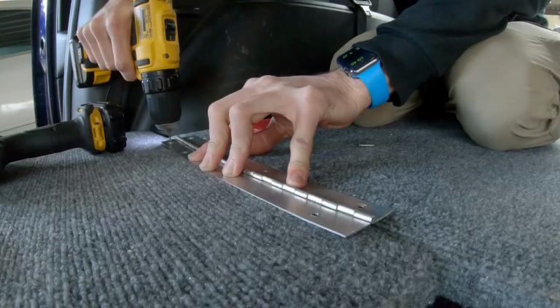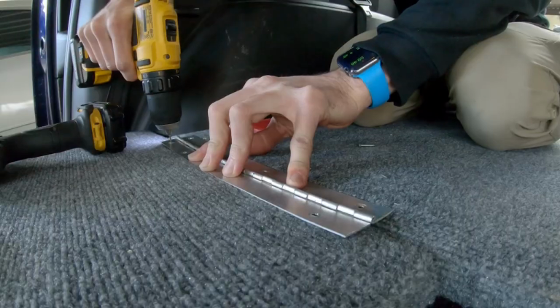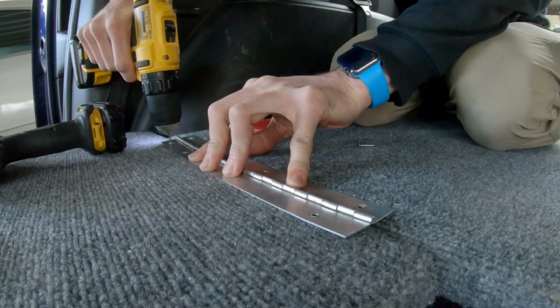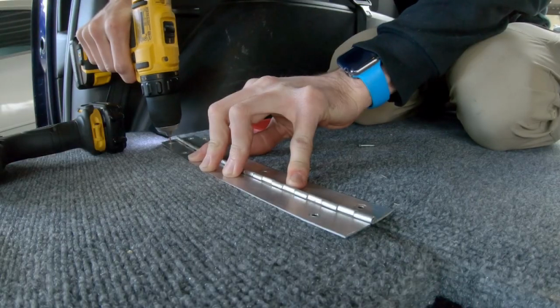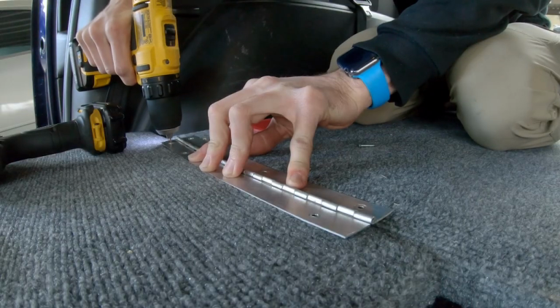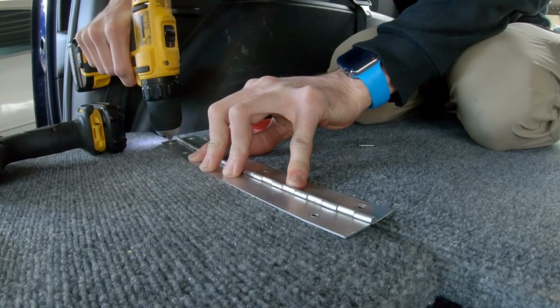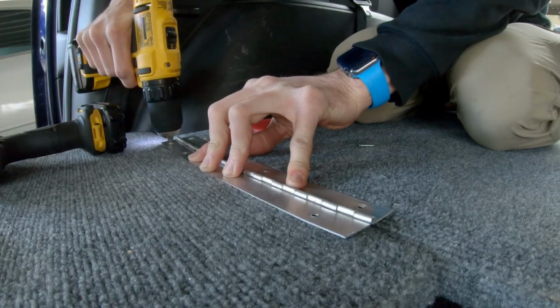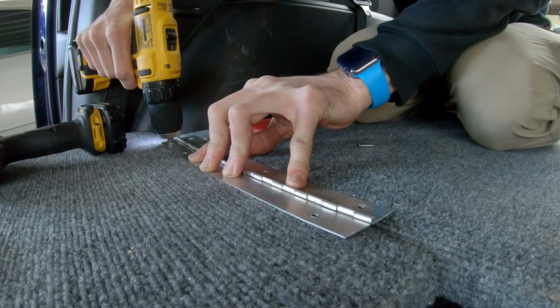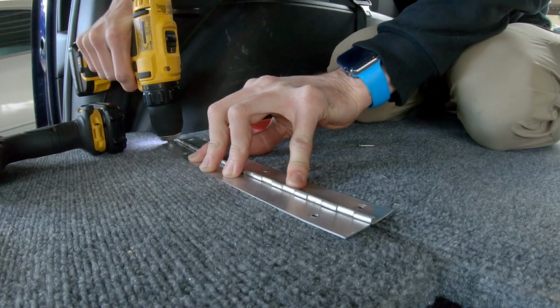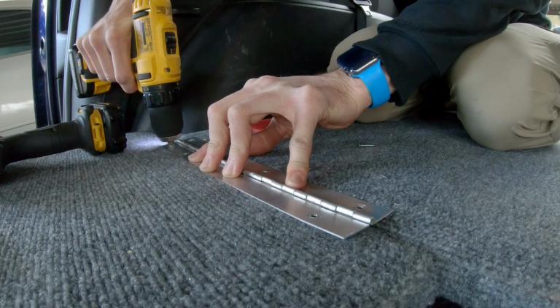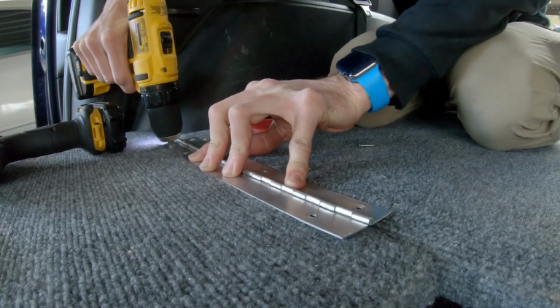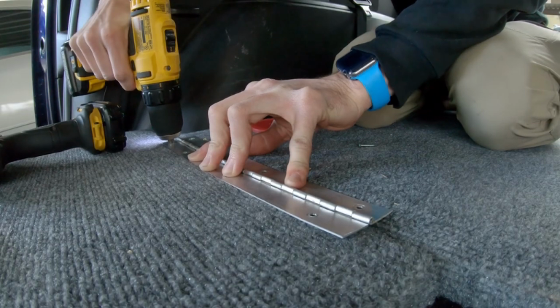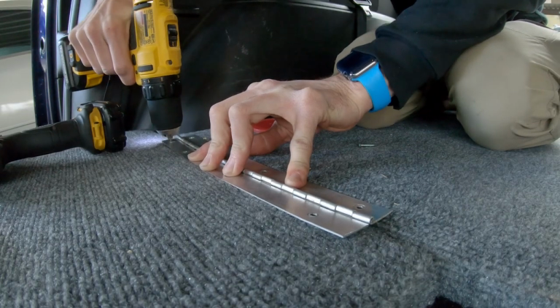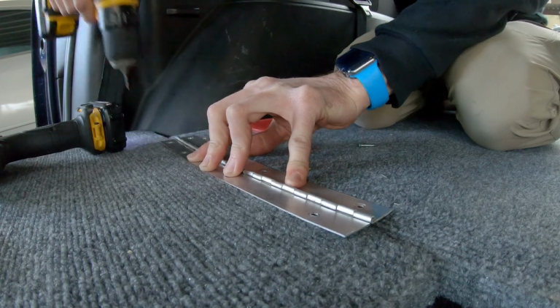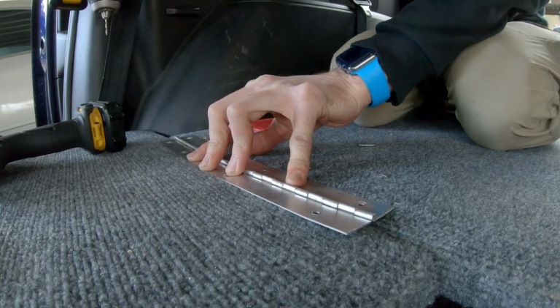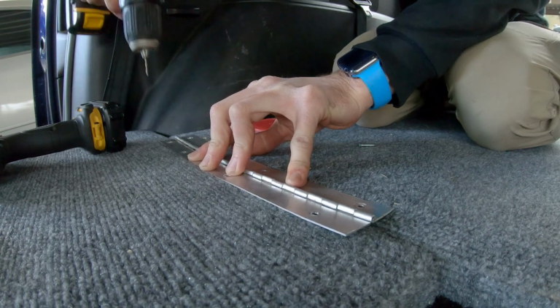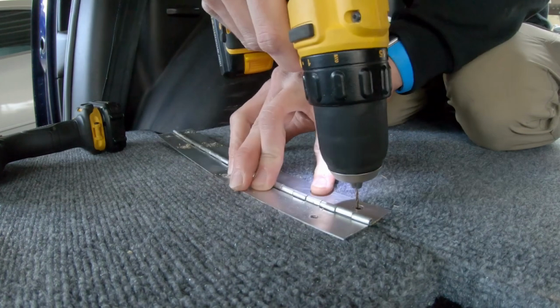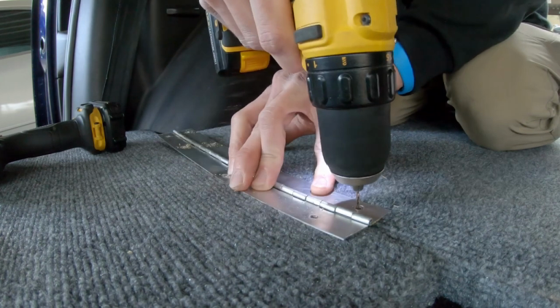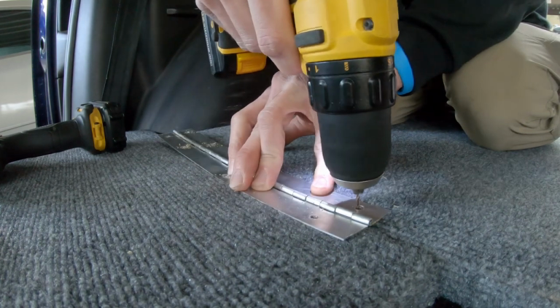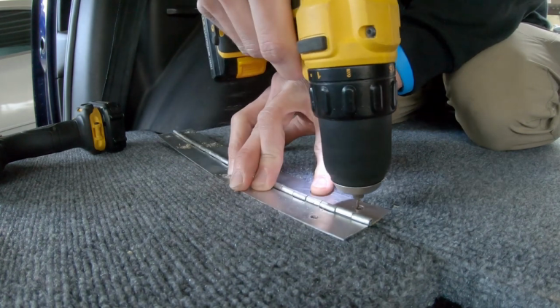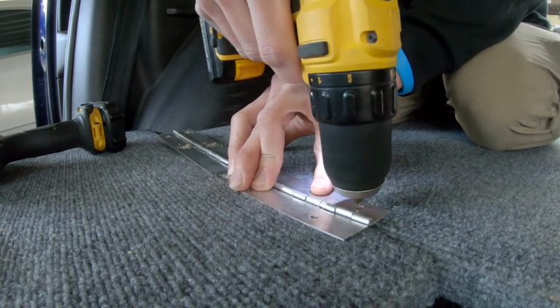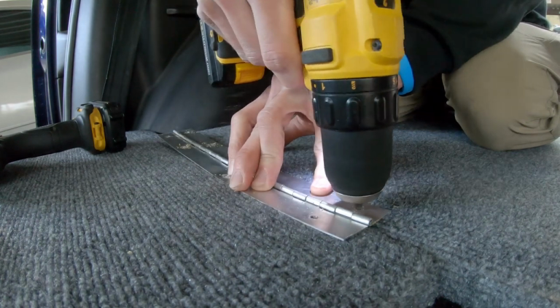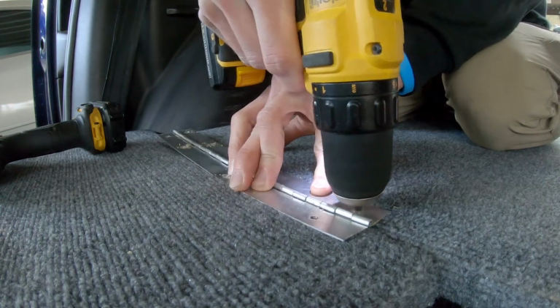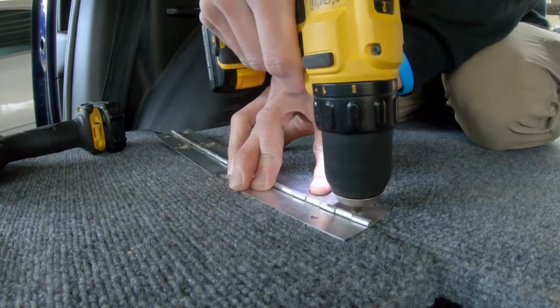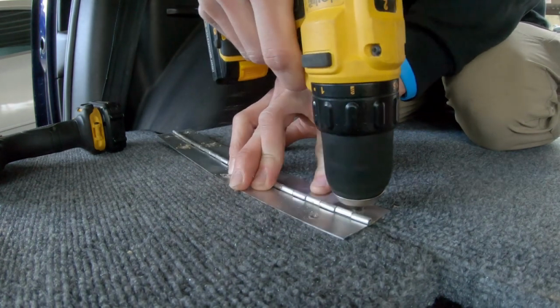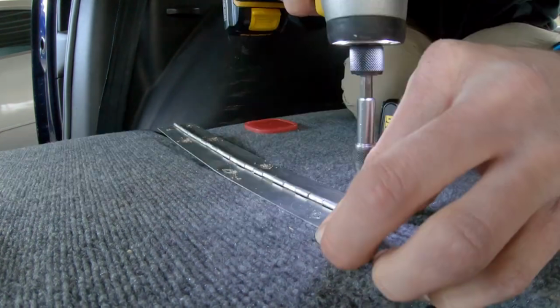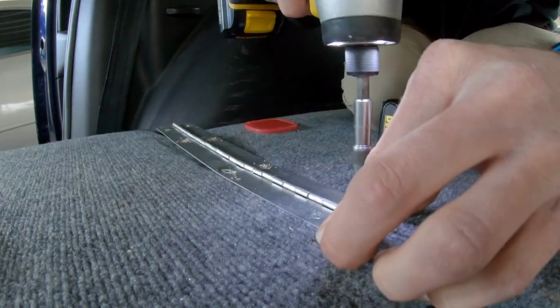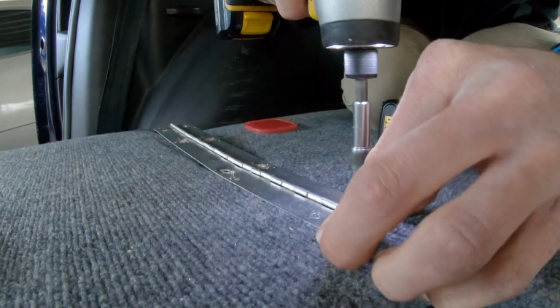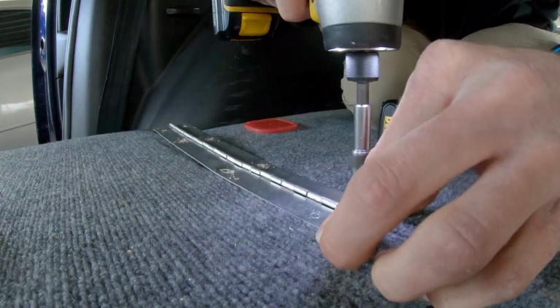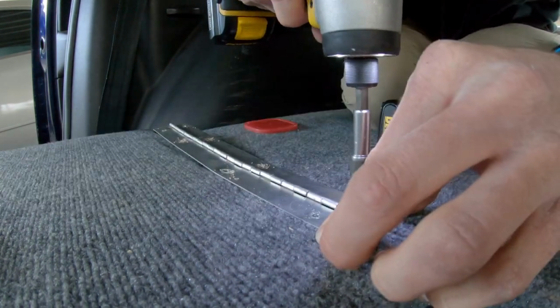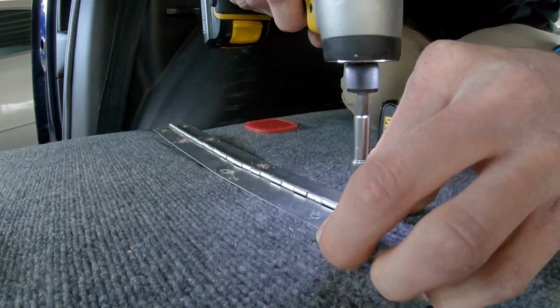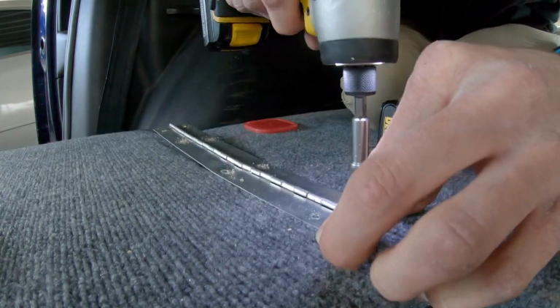The screw holes I had drilled before were in the wrong position so I drilled the new pilot holes and used the same screws.